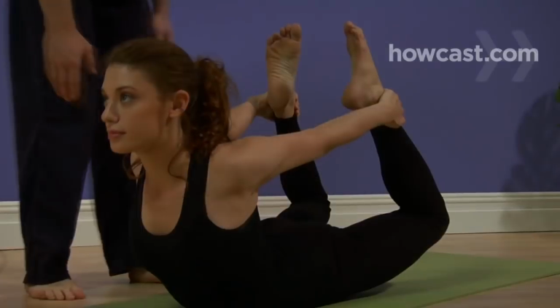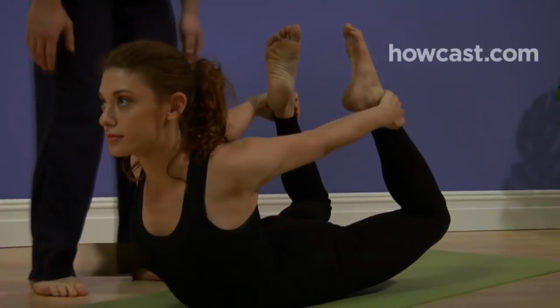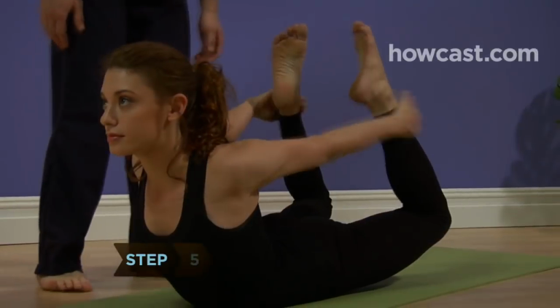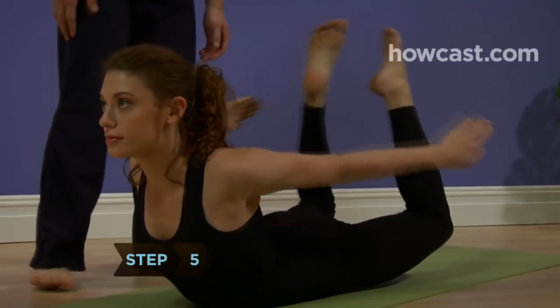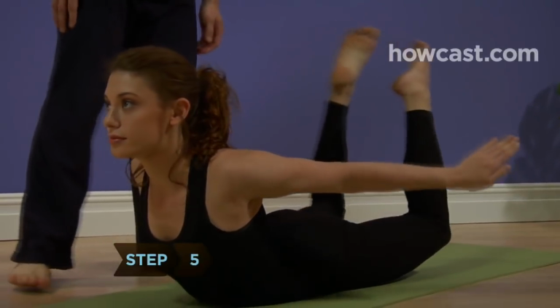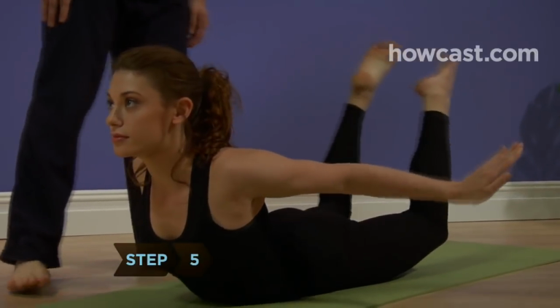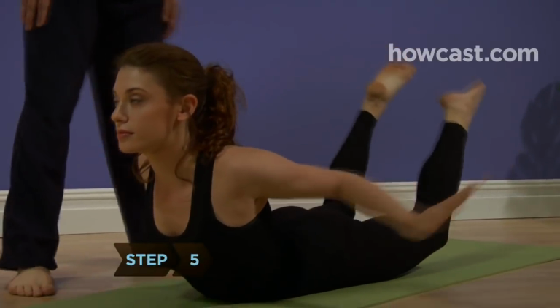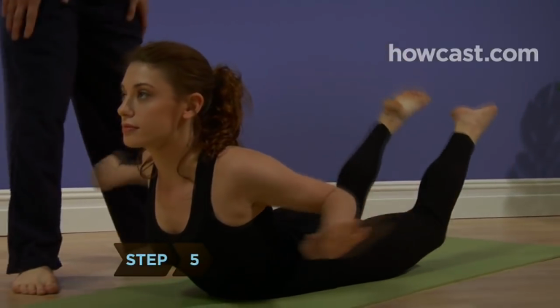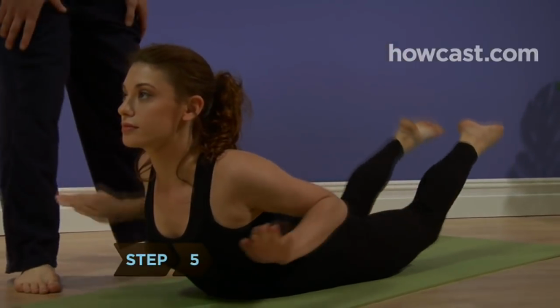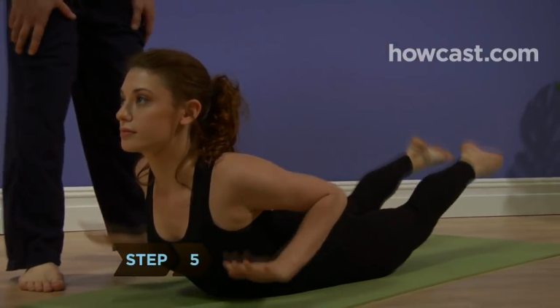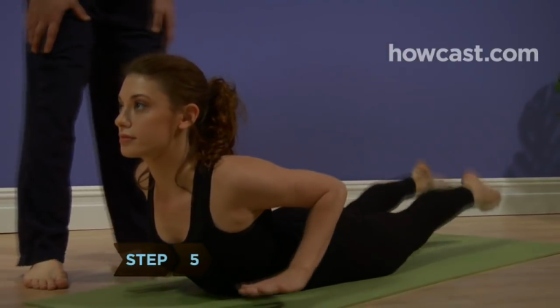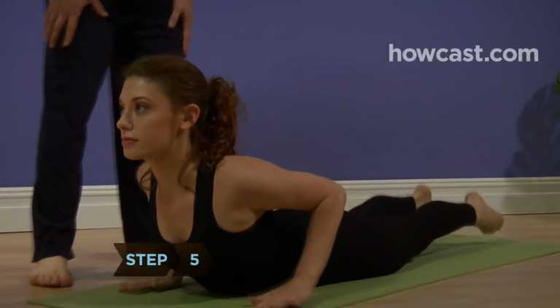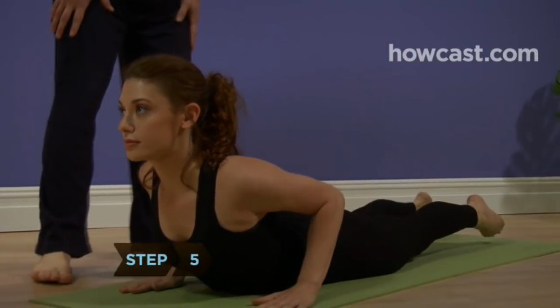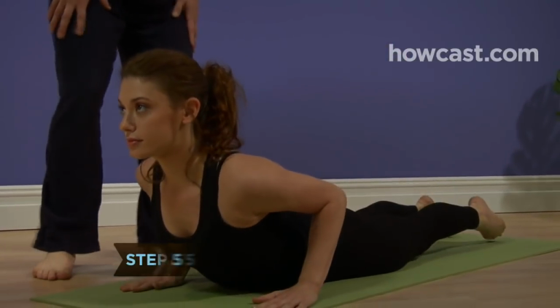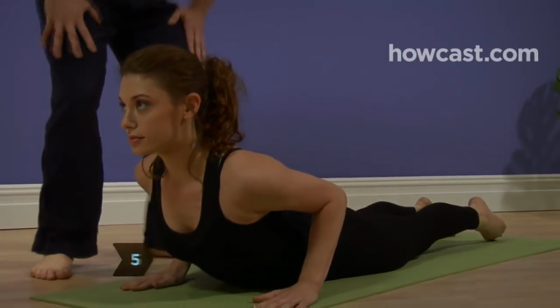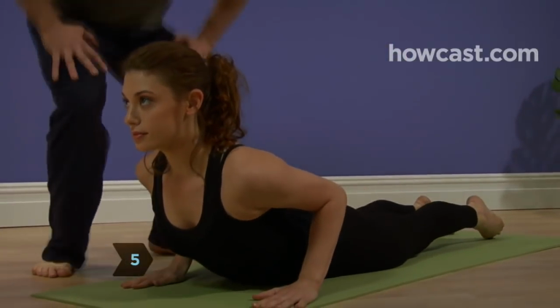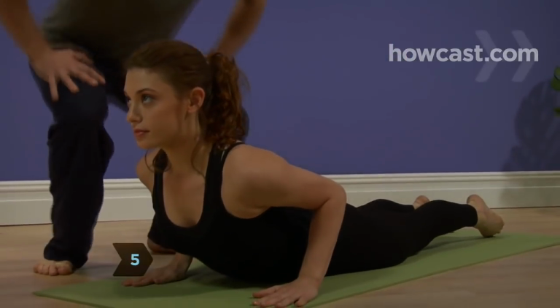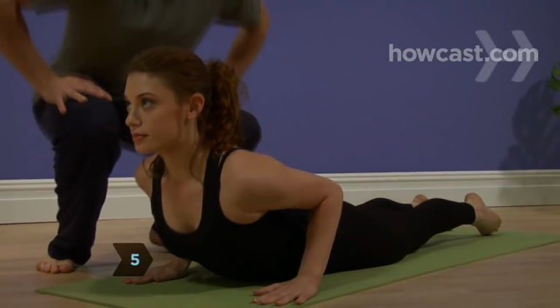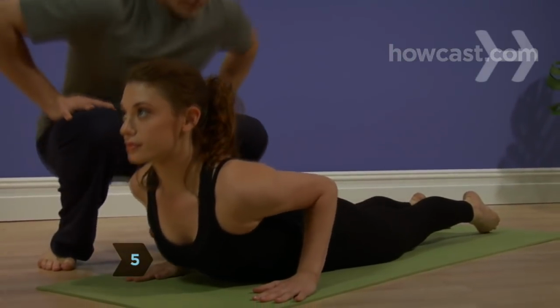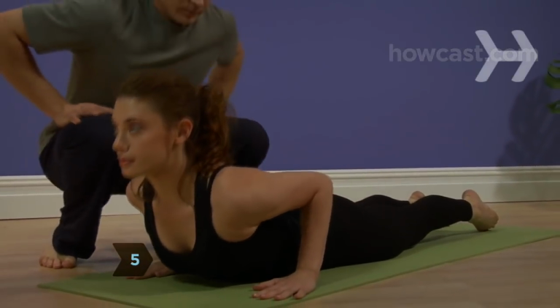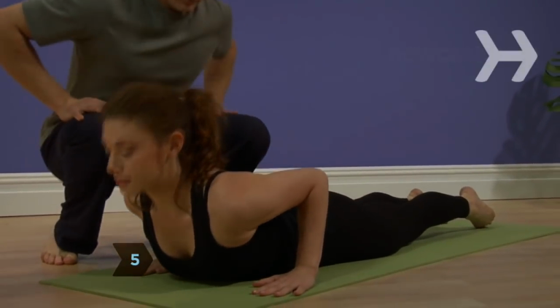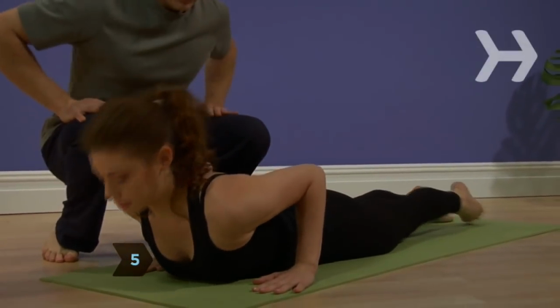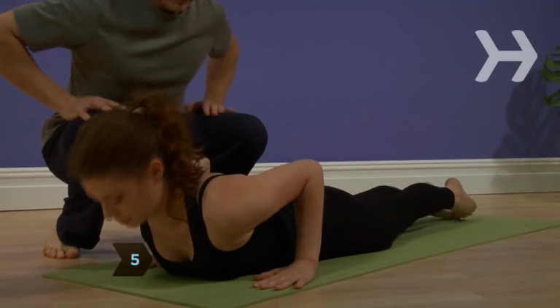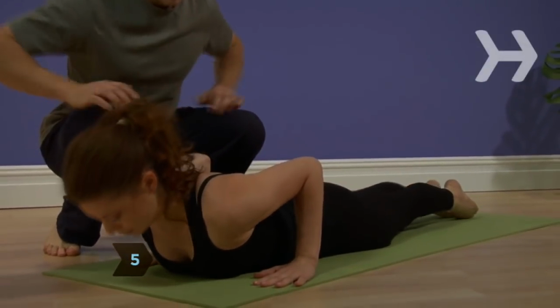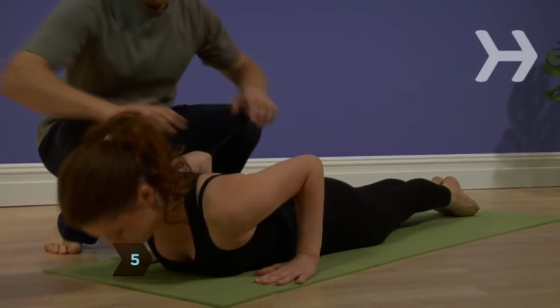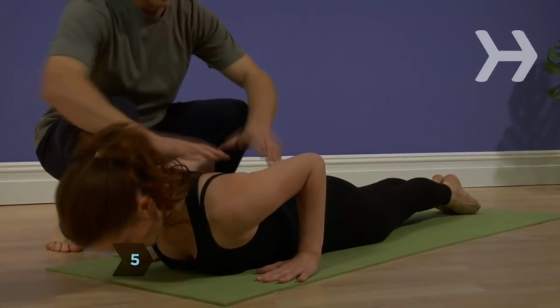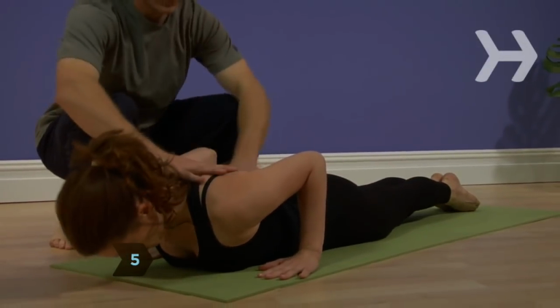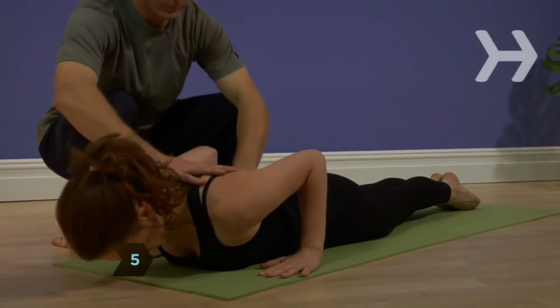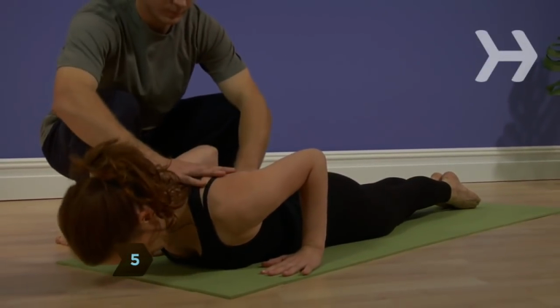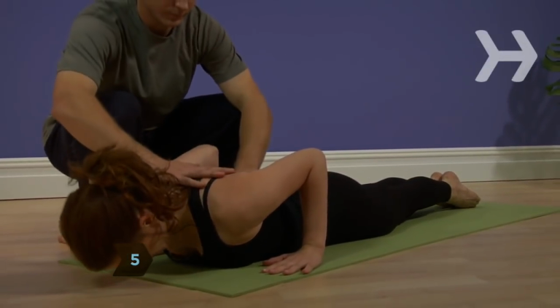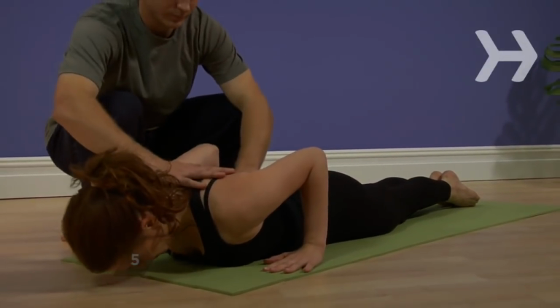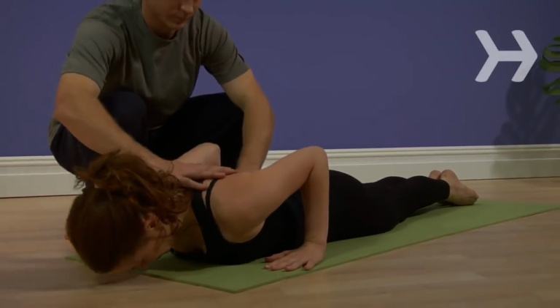Step 5: To release the pose, simply lower back down to the mat and release your ankles.